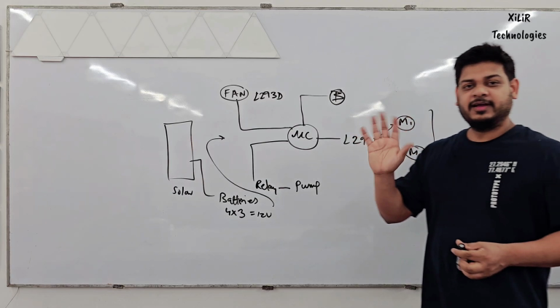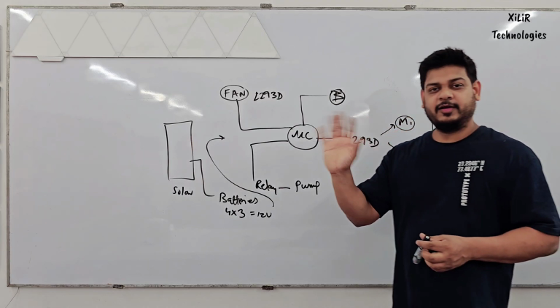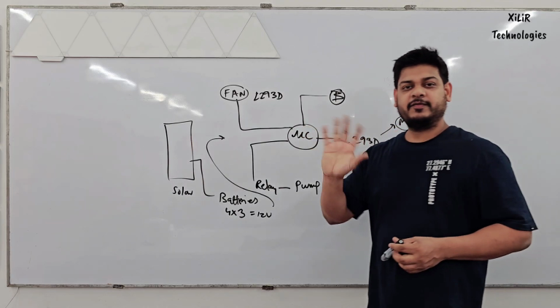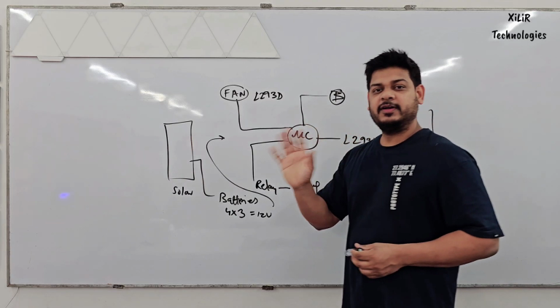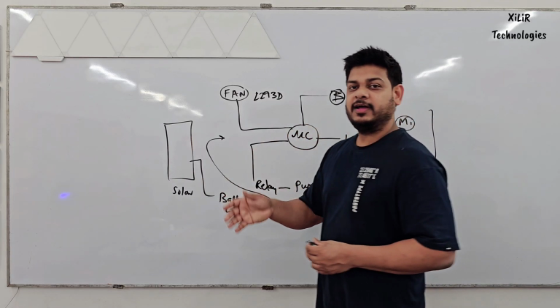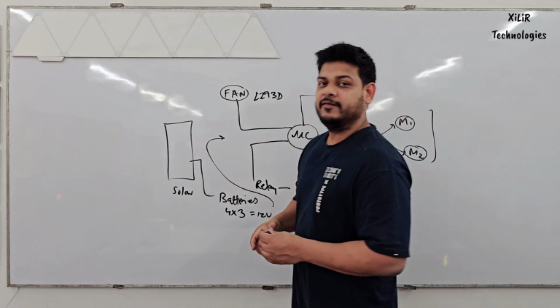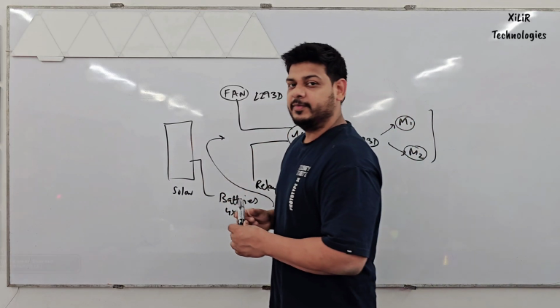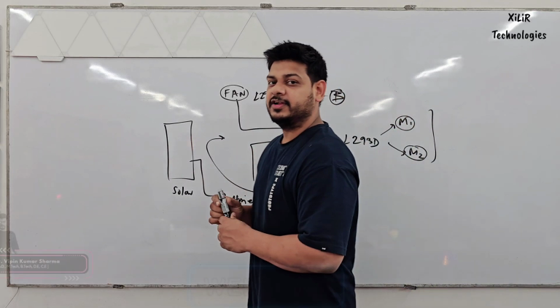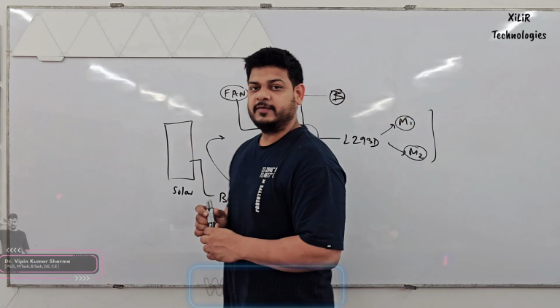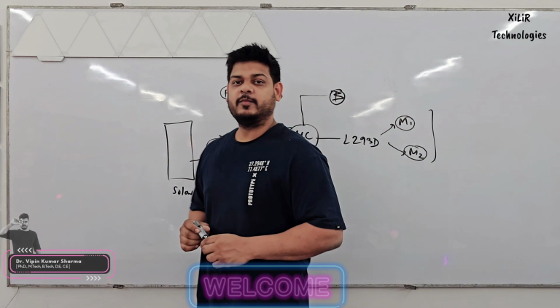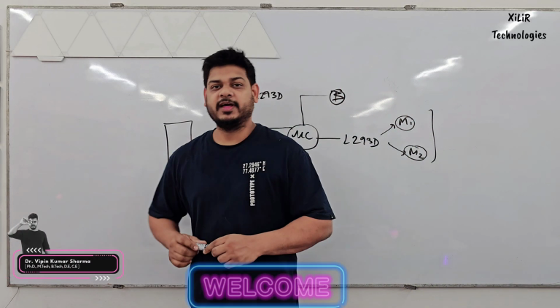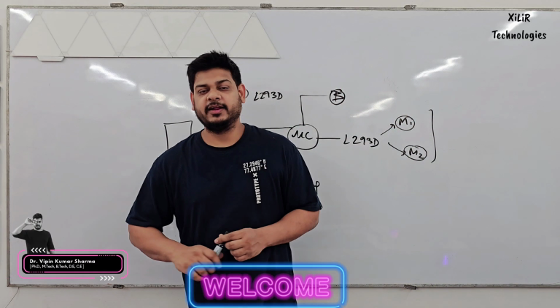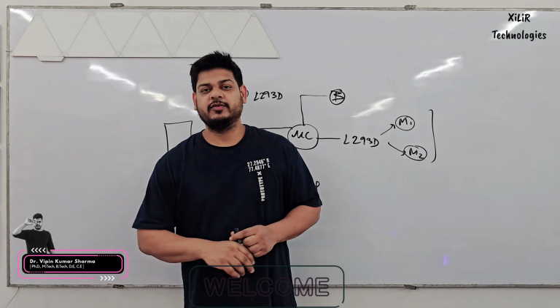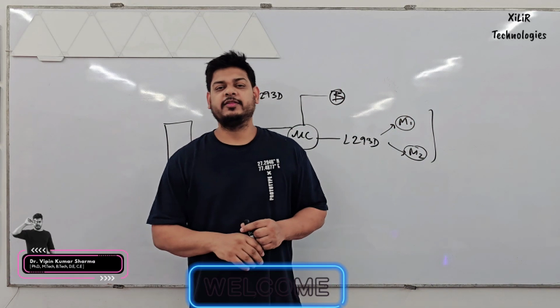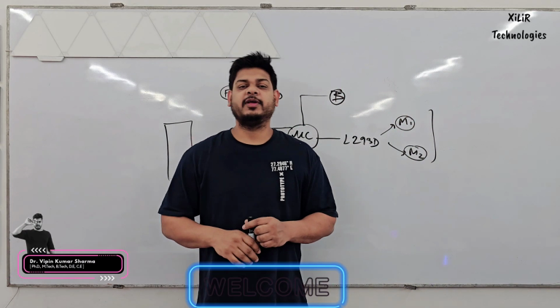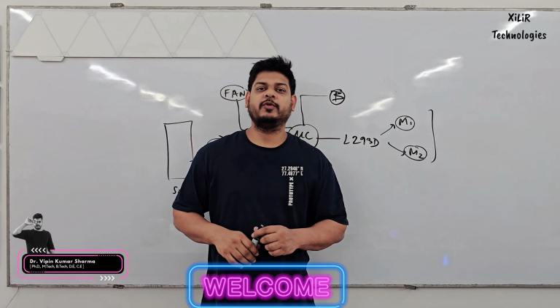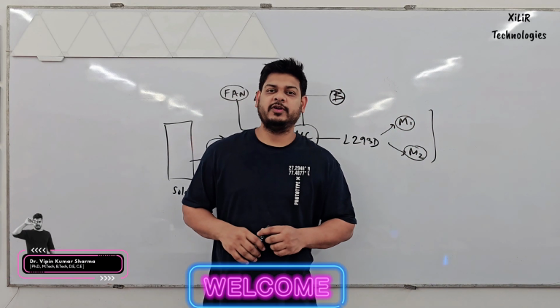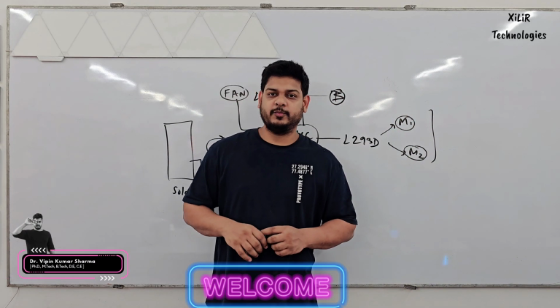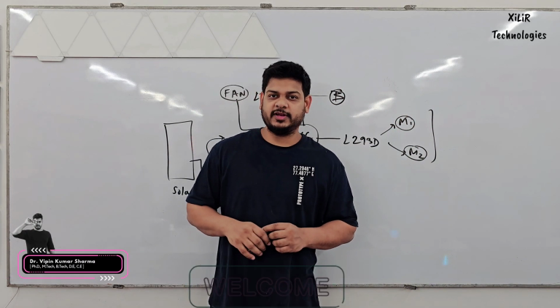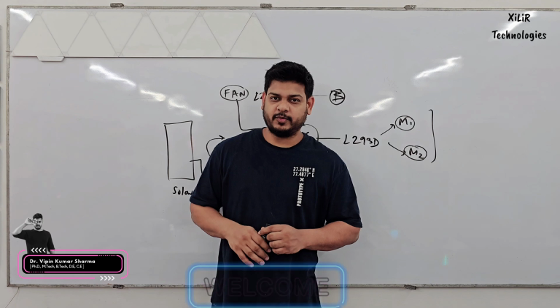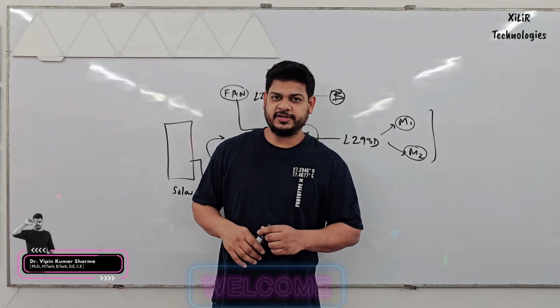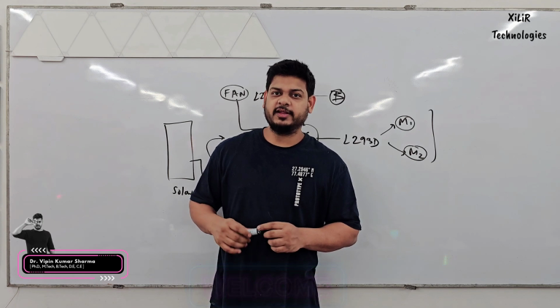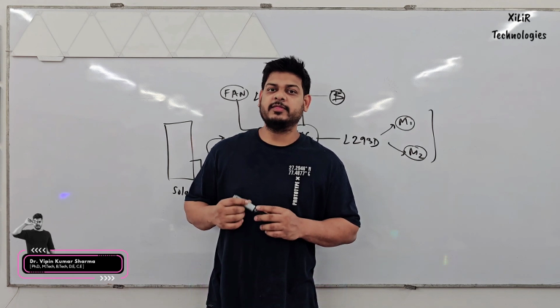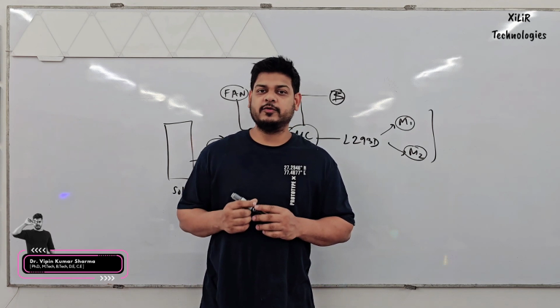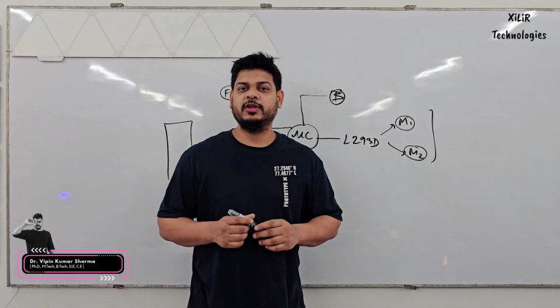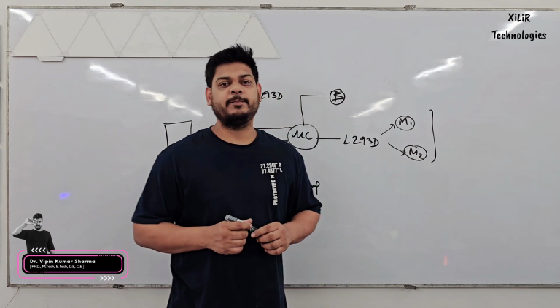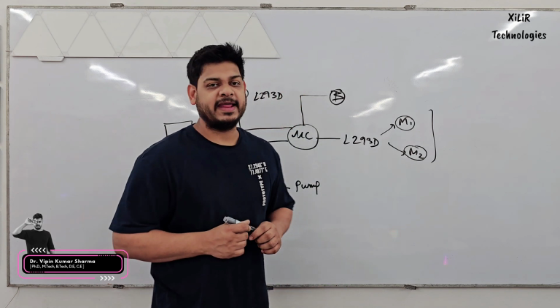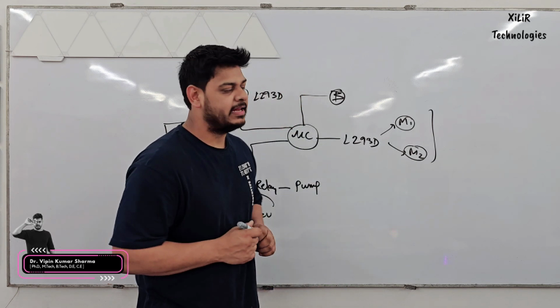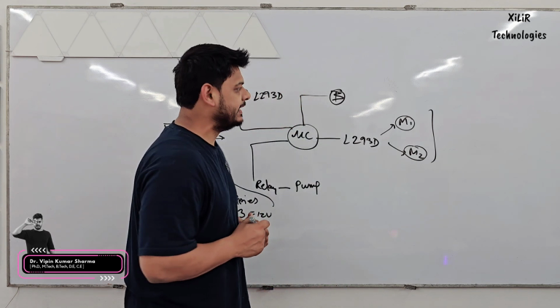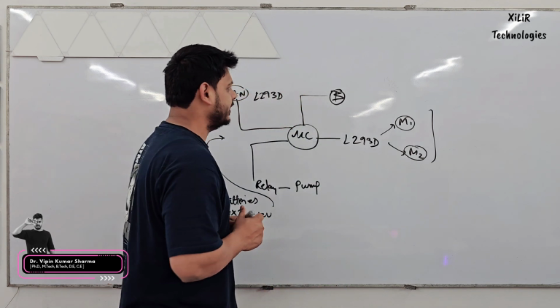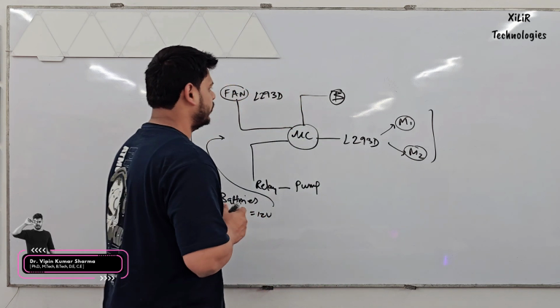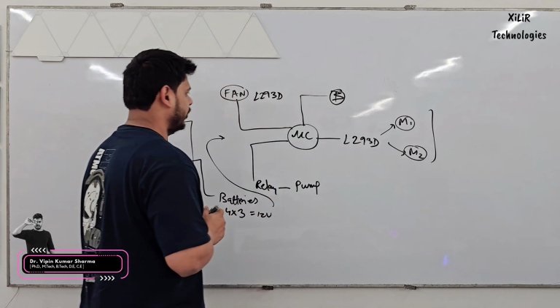Hello everyone. I have Vipin Sharma from Zara Technologies, and today I am going to demonstrate a project named Solar Panel Cleaning Robot.